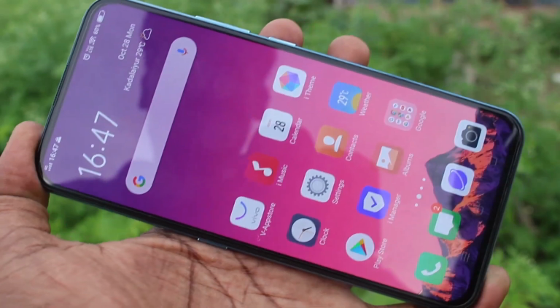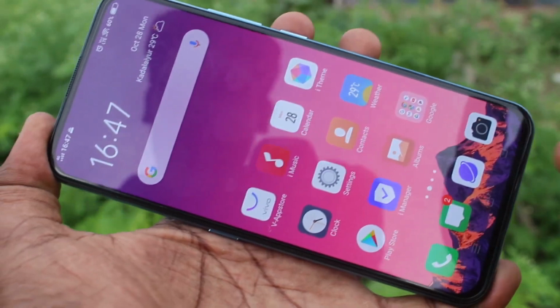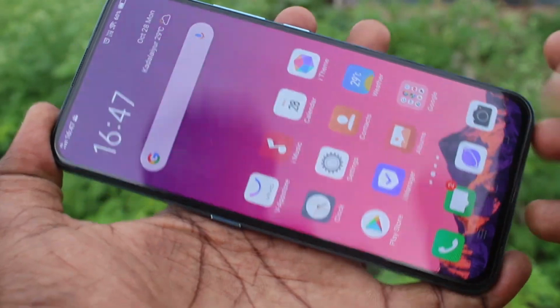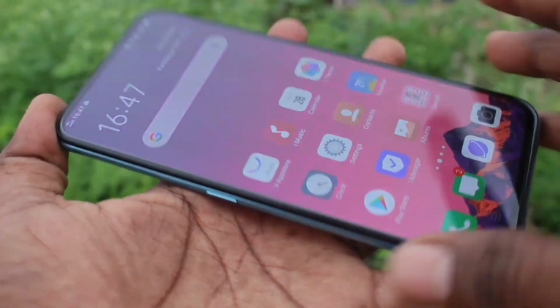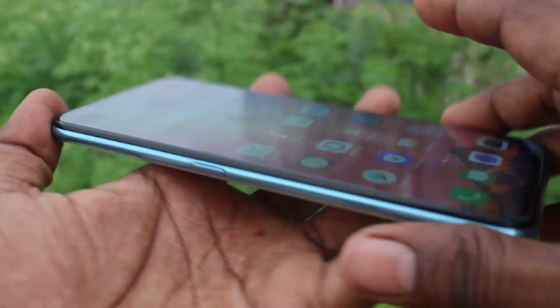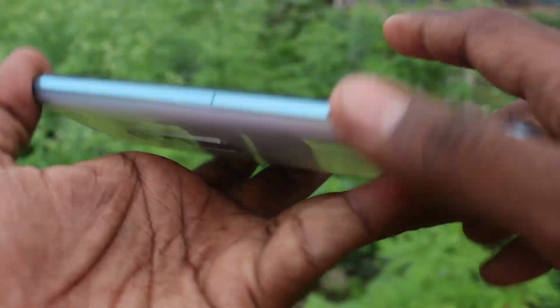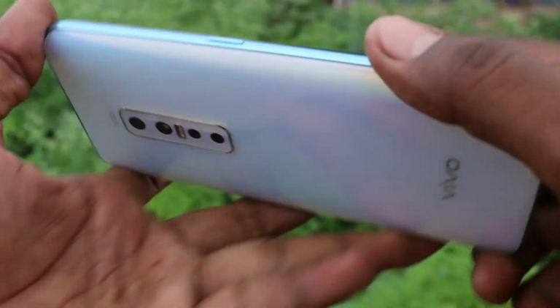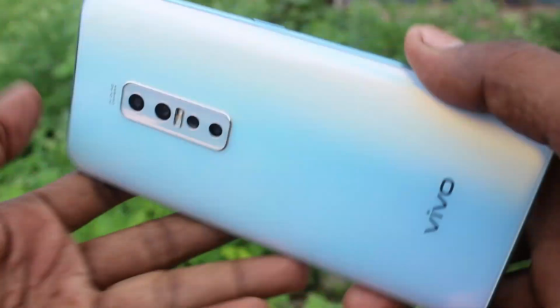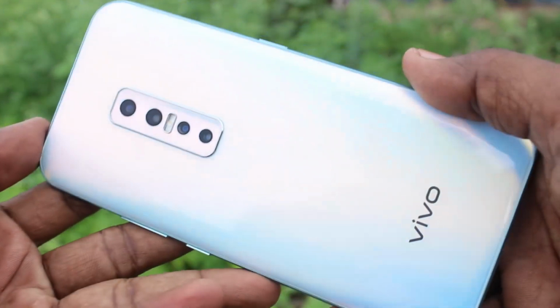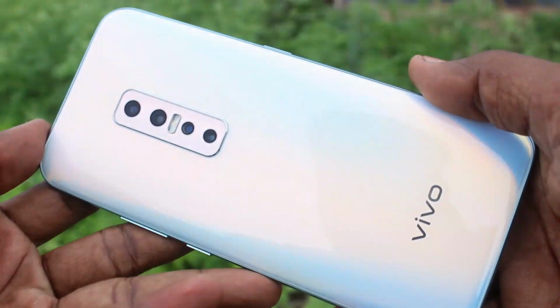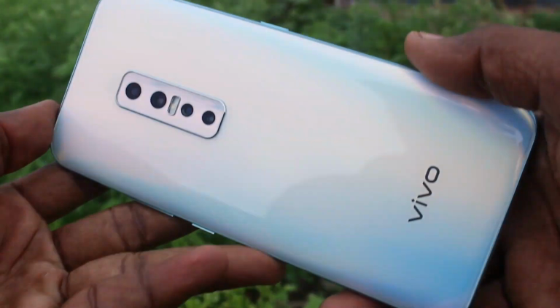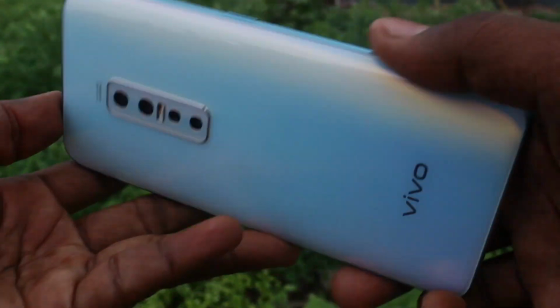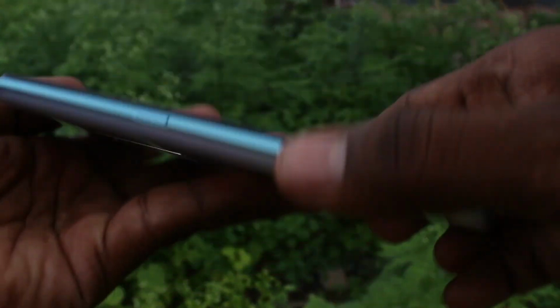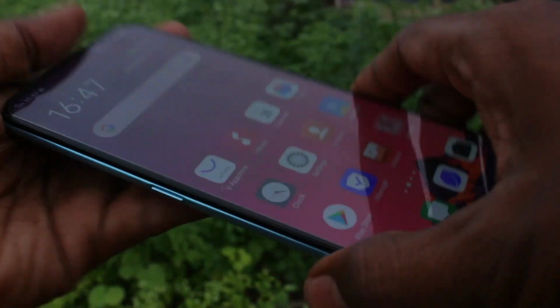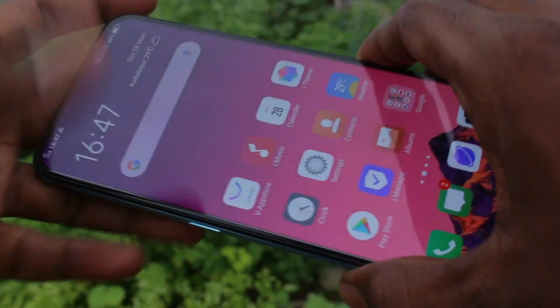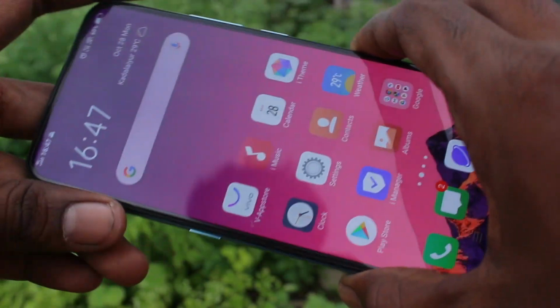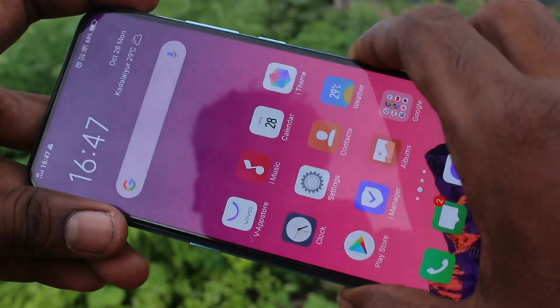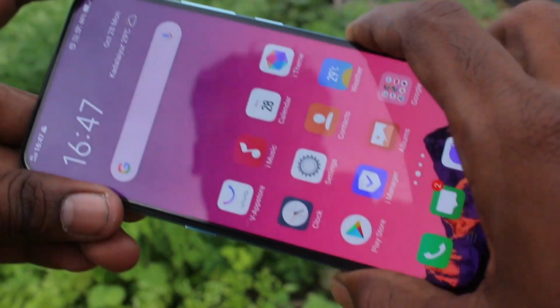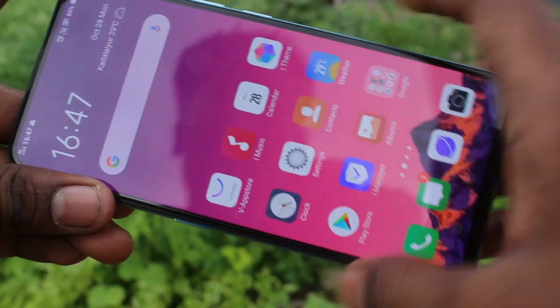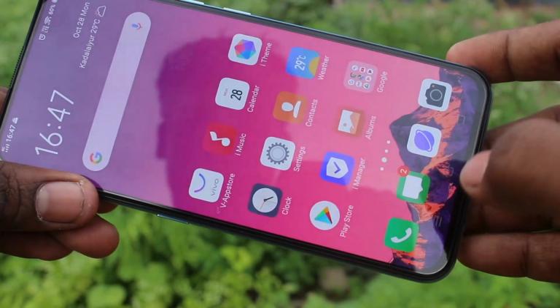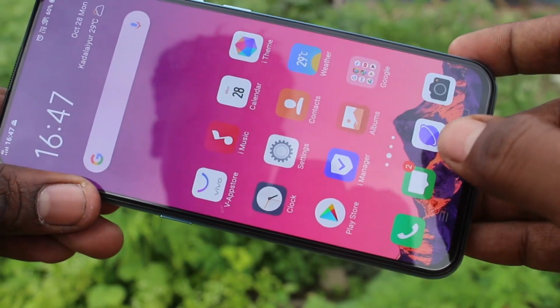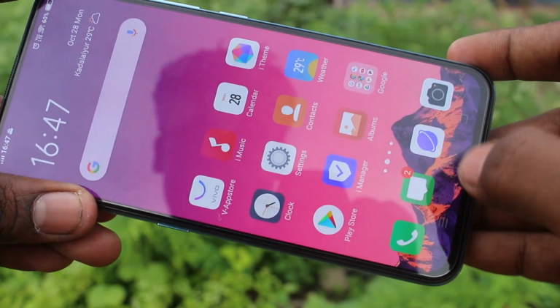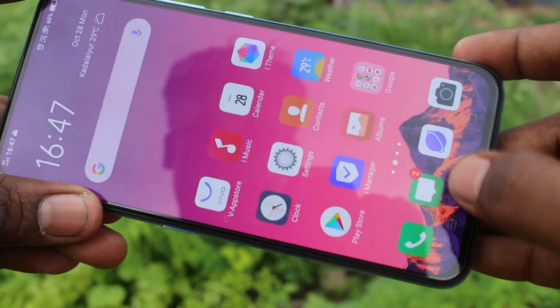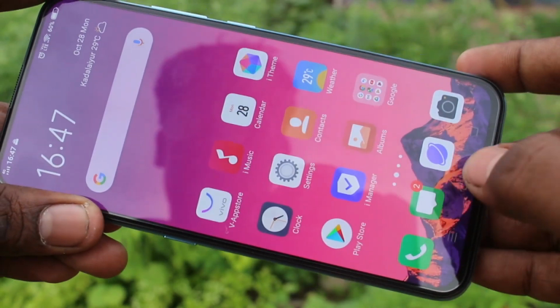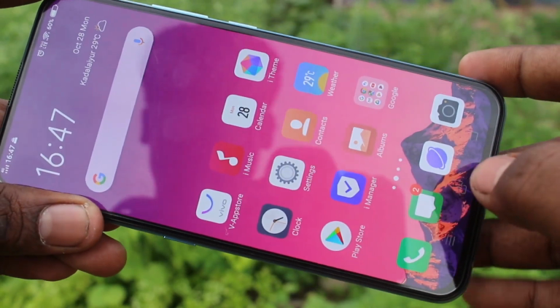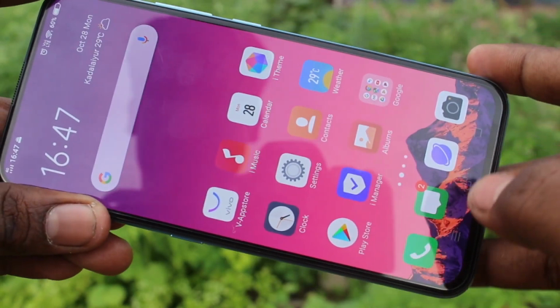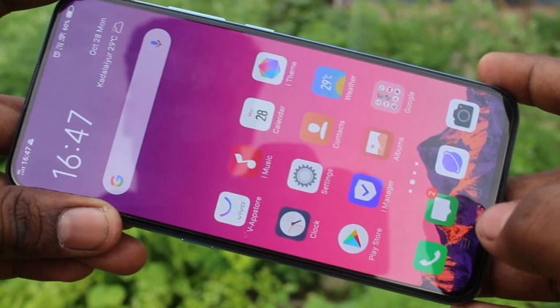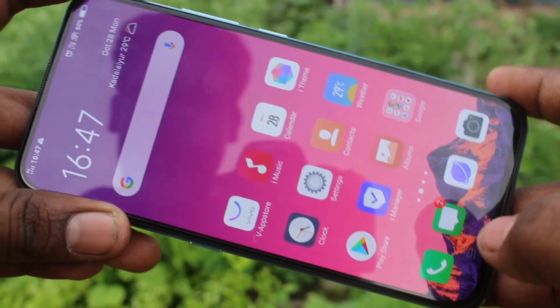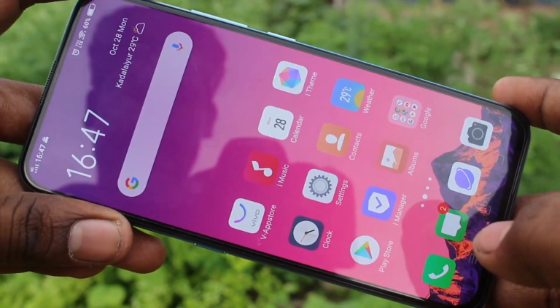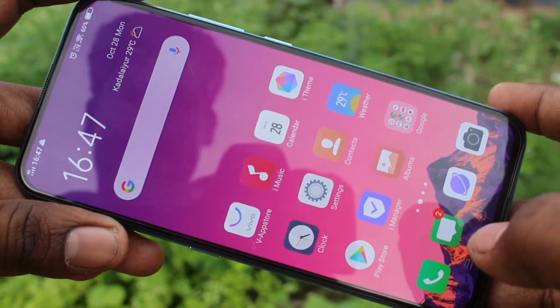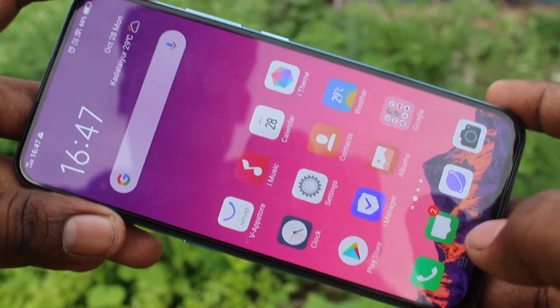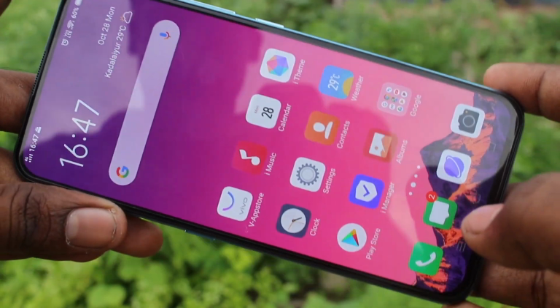Hello friends, welcome to Famous Tech. This is the Vivo V70 Pro Smartphone. In this video, we will learn how you can use split screen on the Vivo V70 Pro Smartphone.